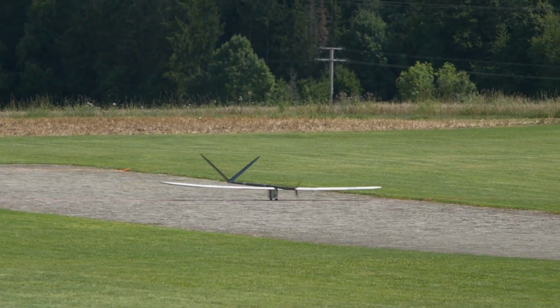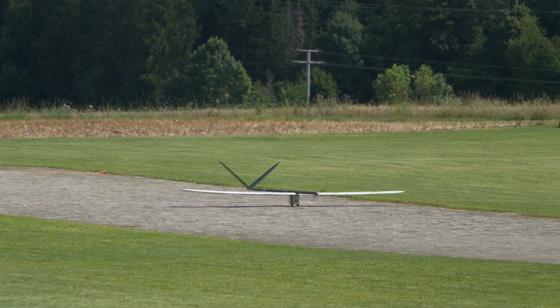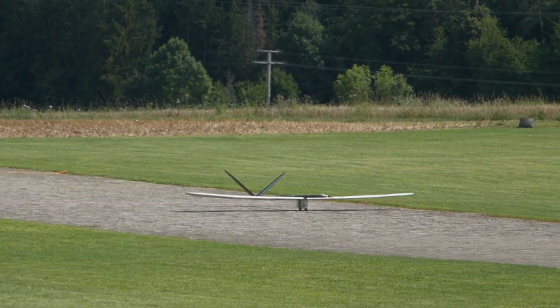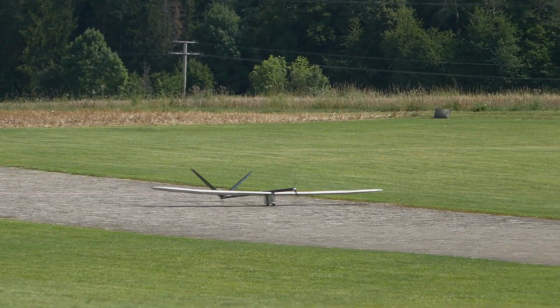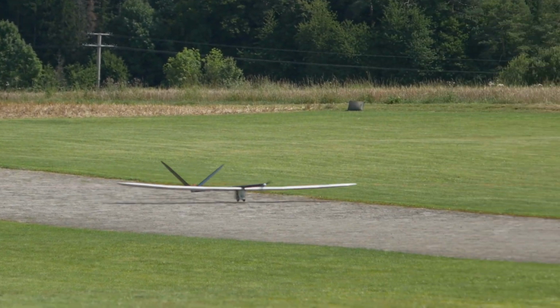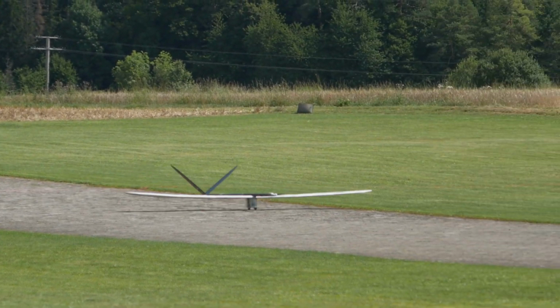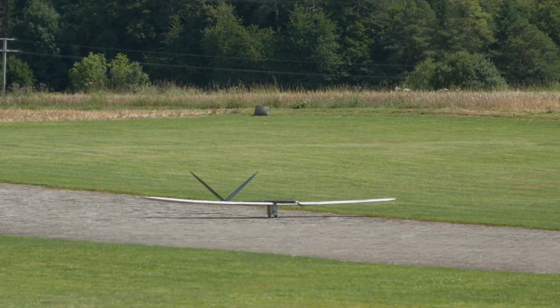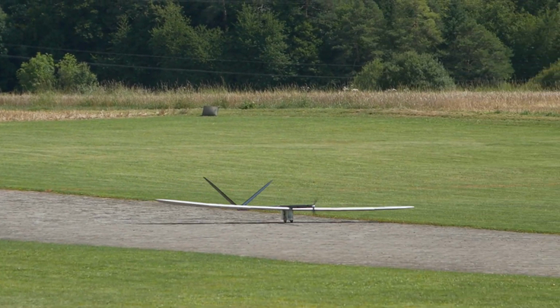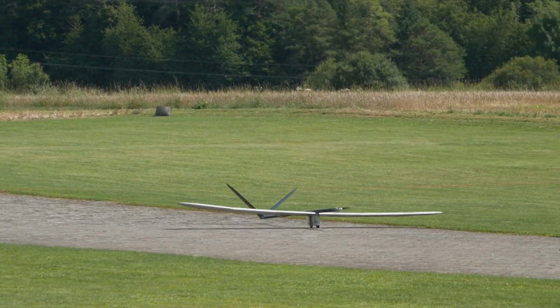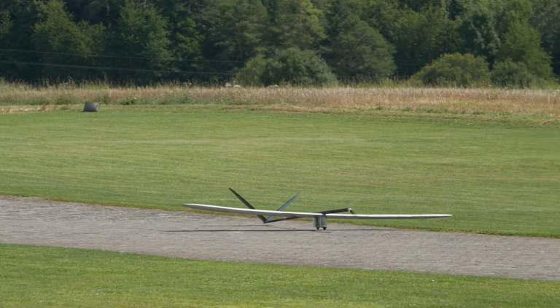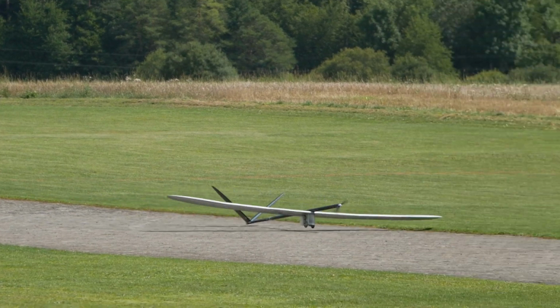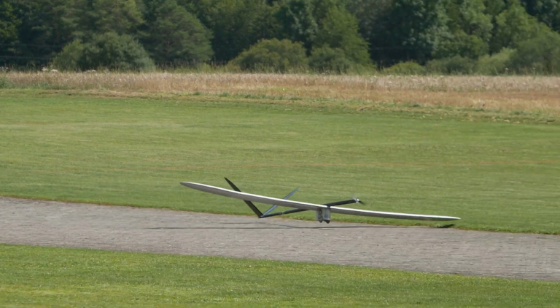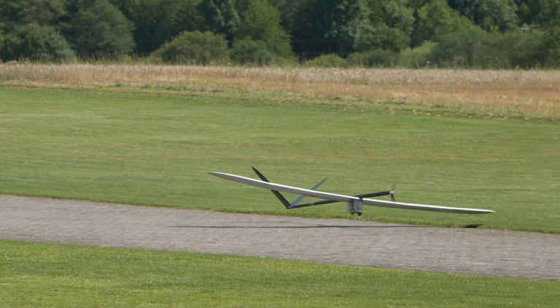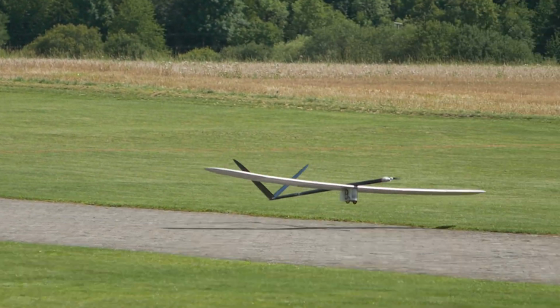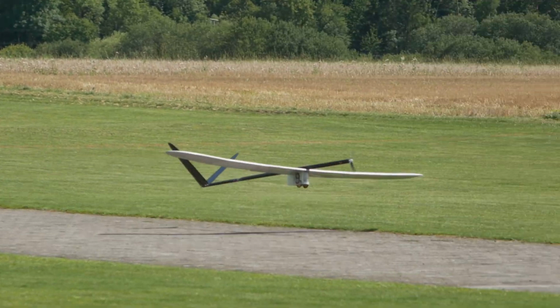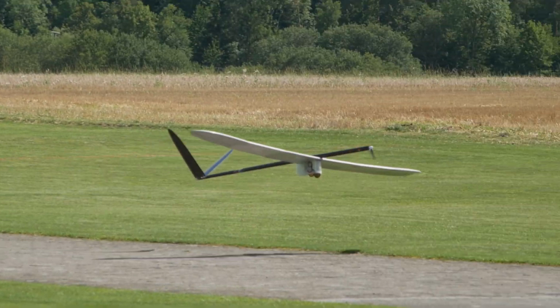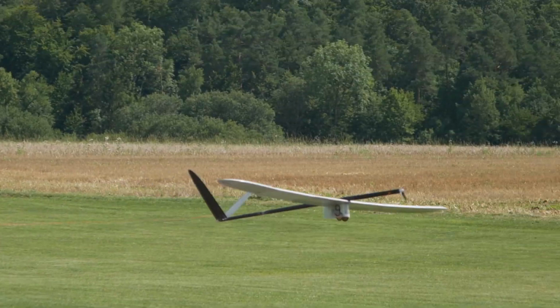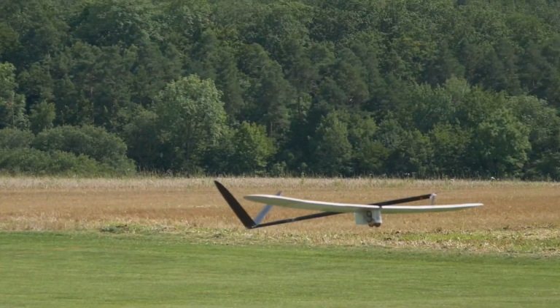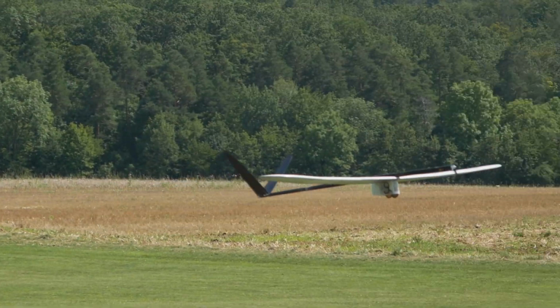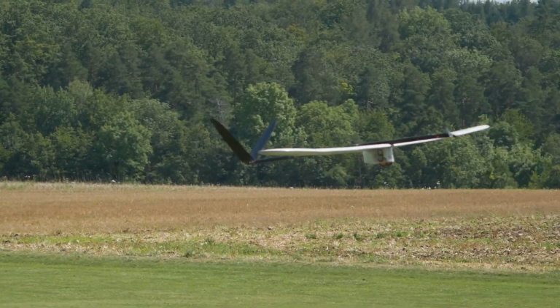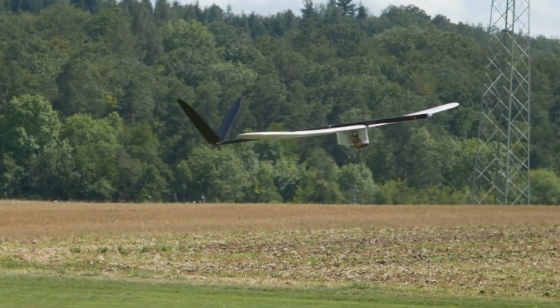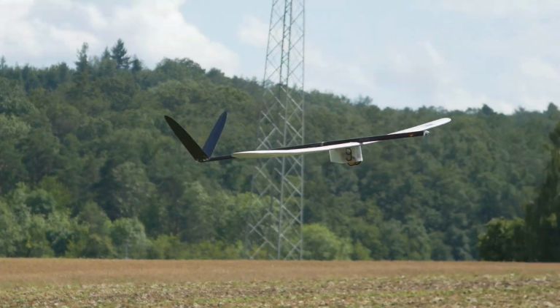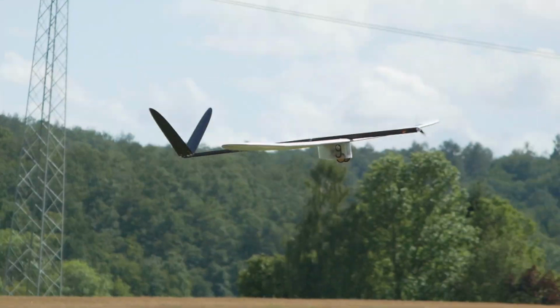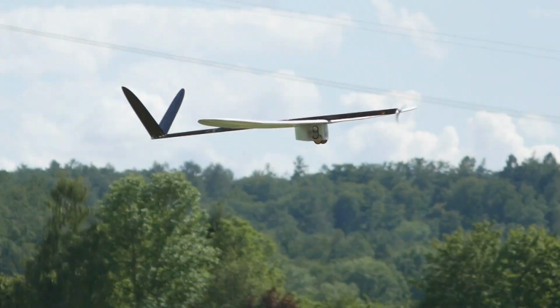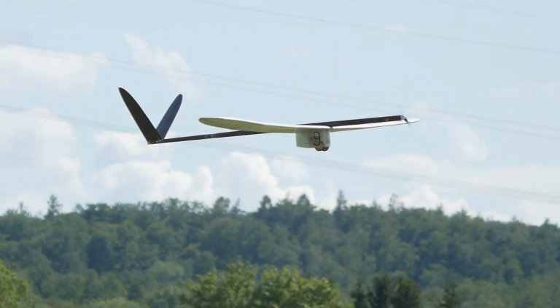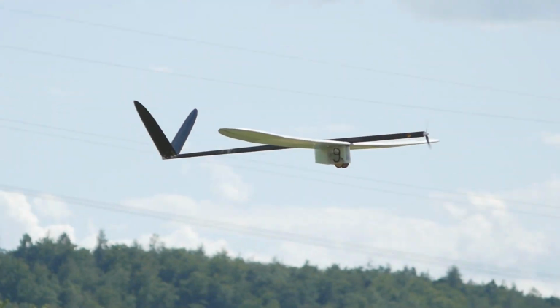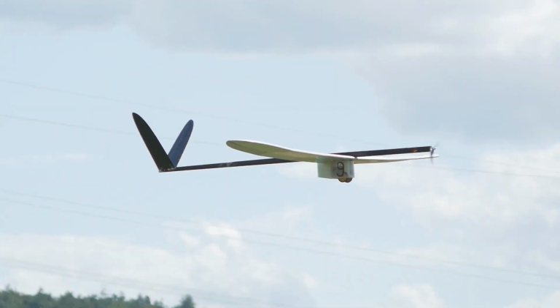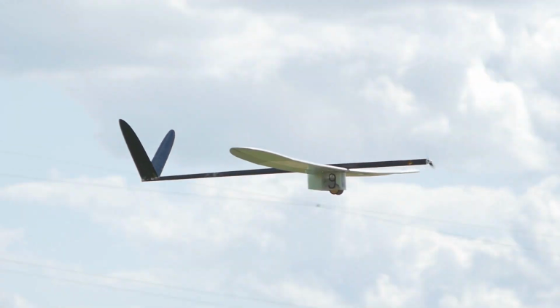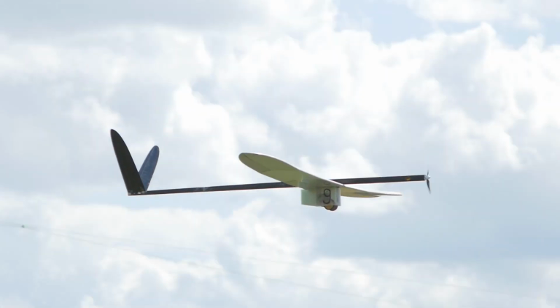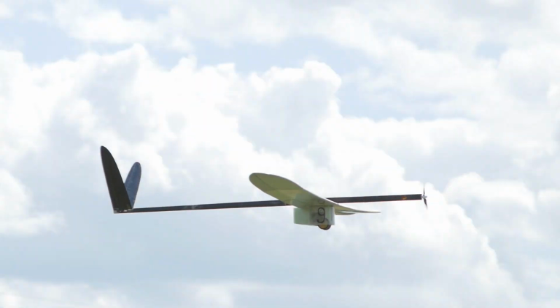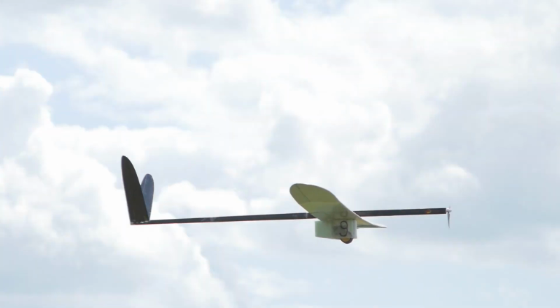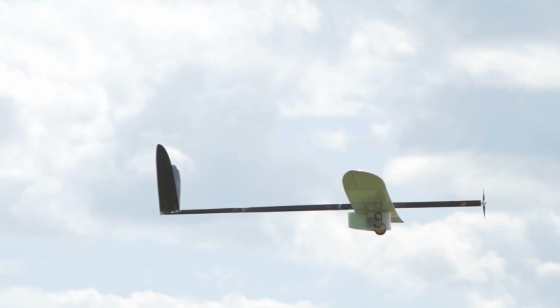The rollout seems very, very good. They have this huge thing on the back which should keep them in control. Takeoff looks very, very well — light as a feather.